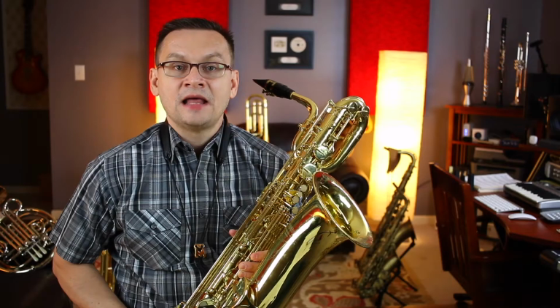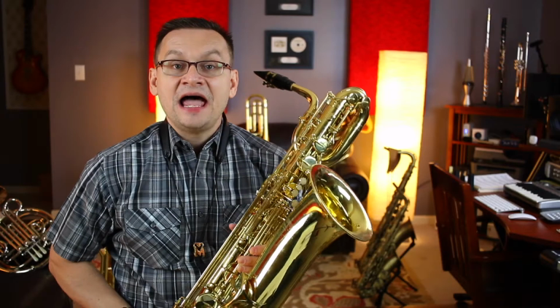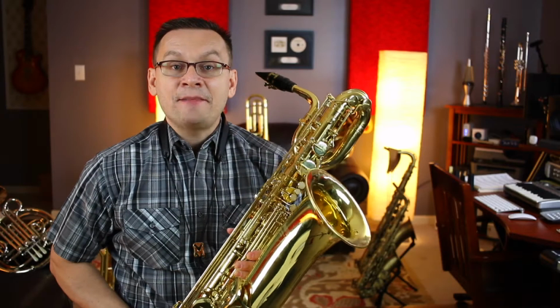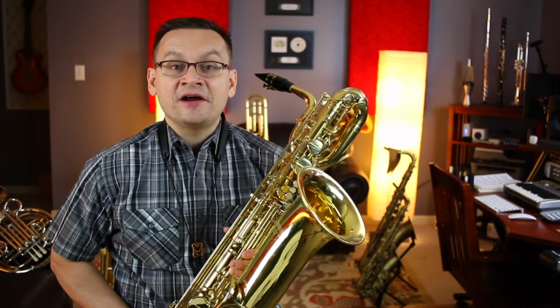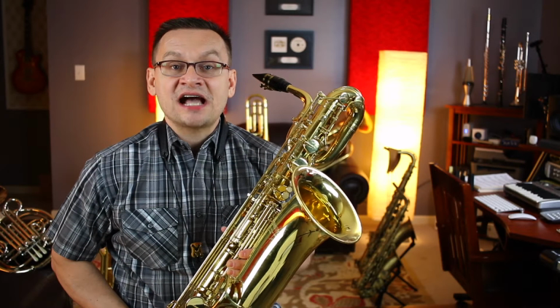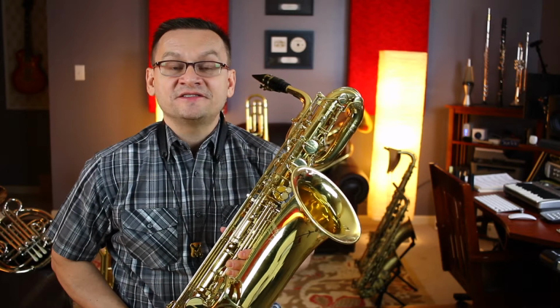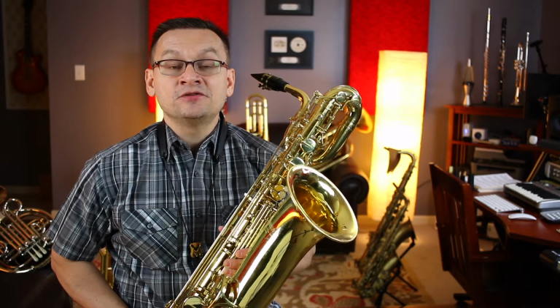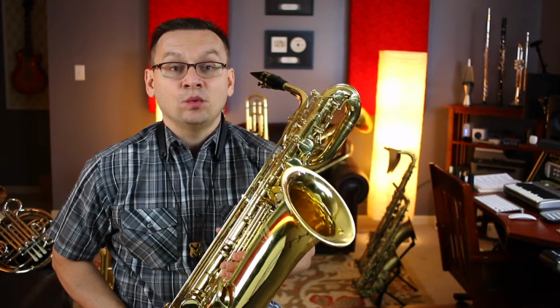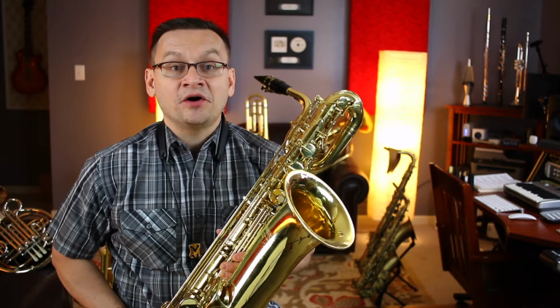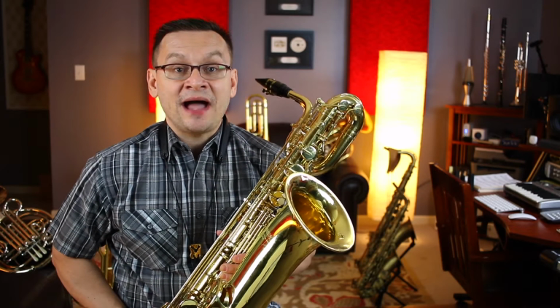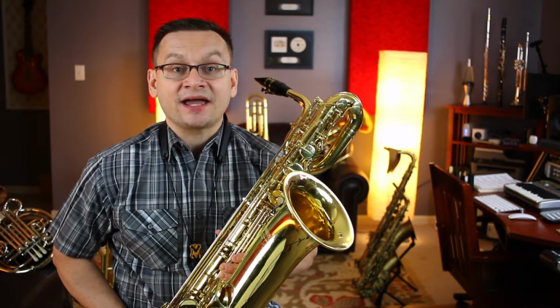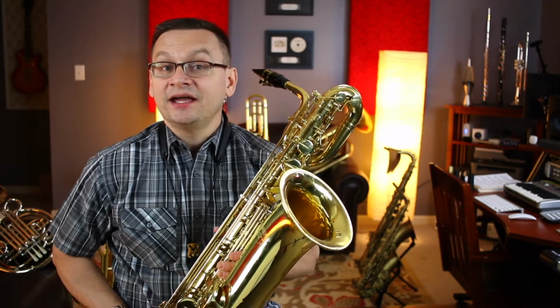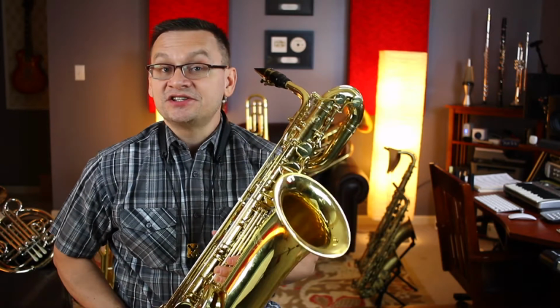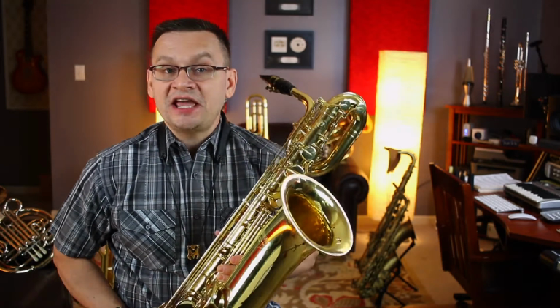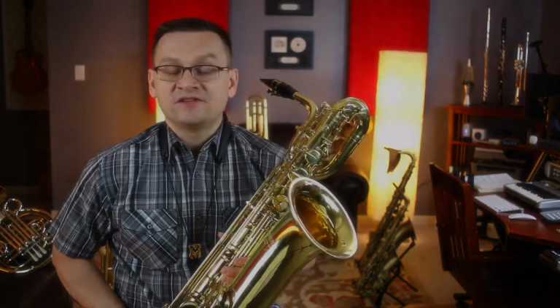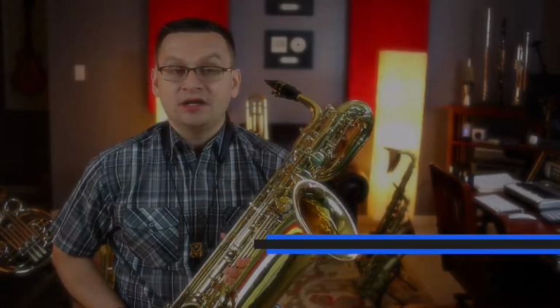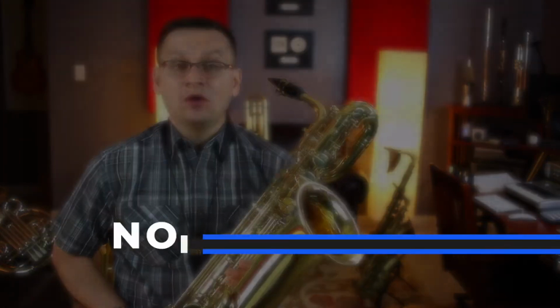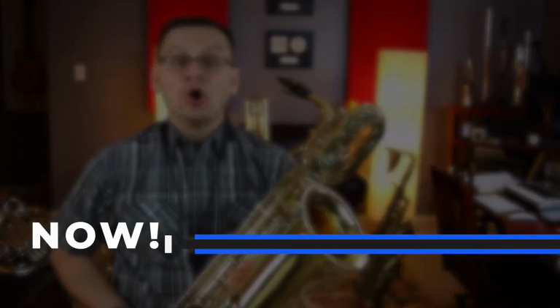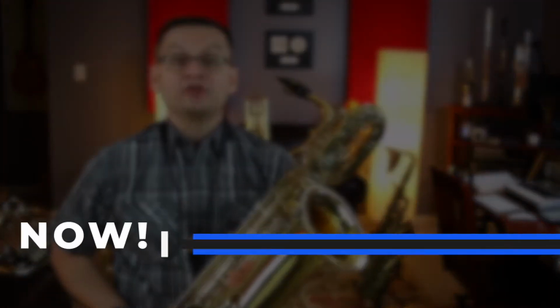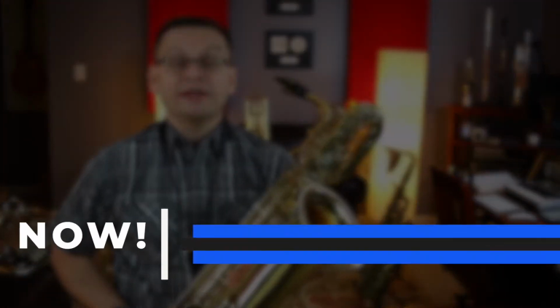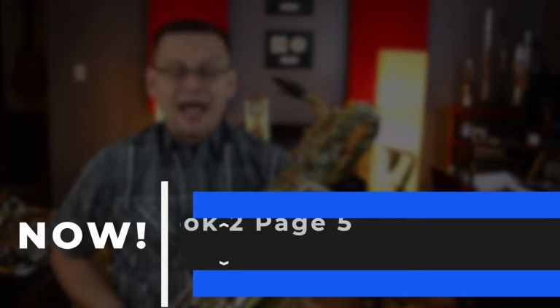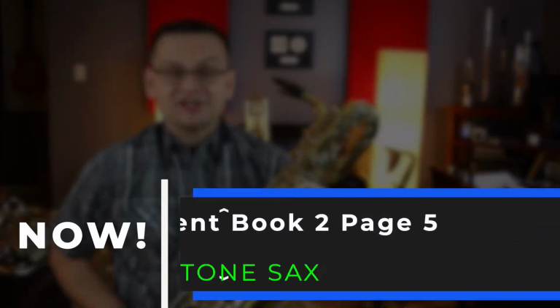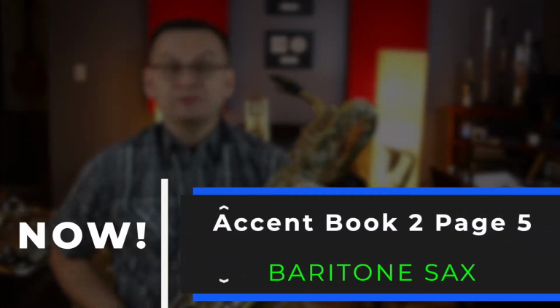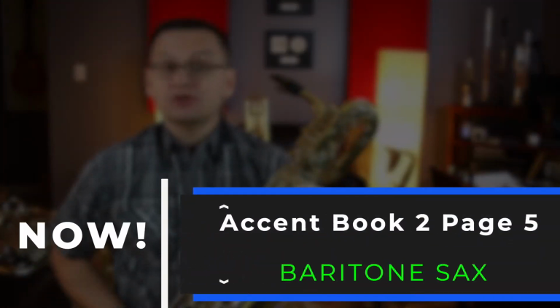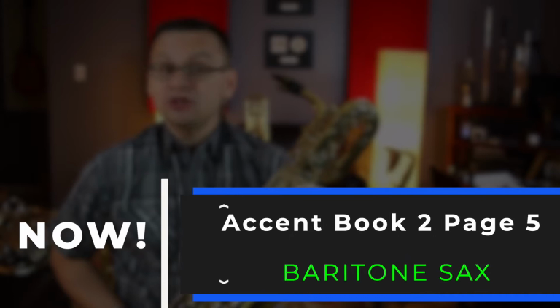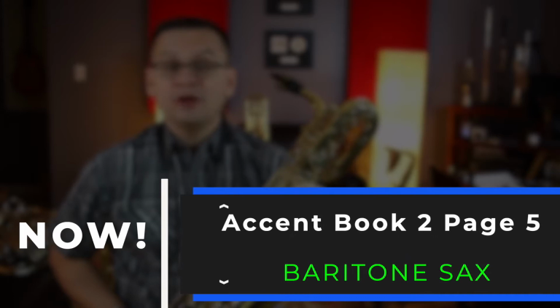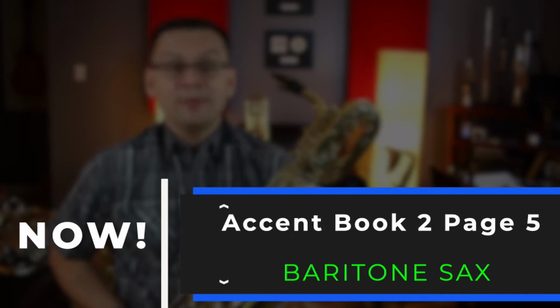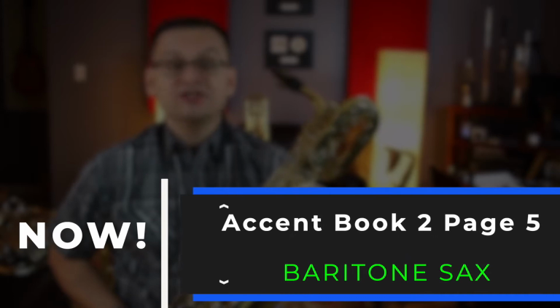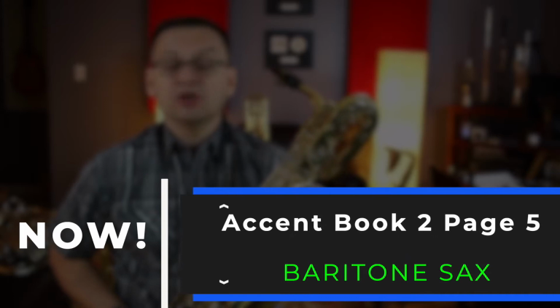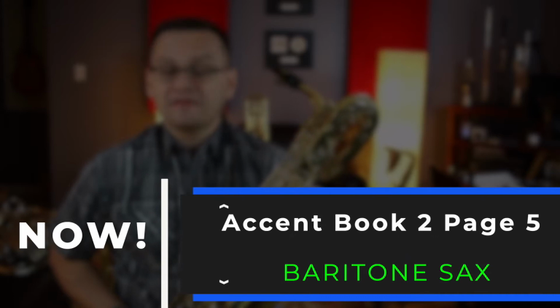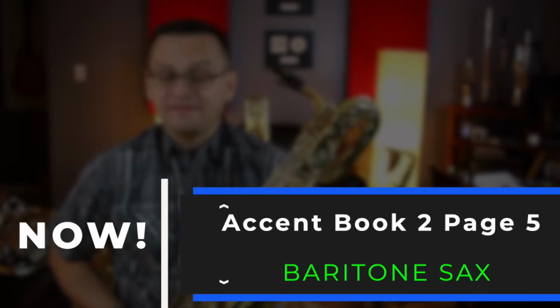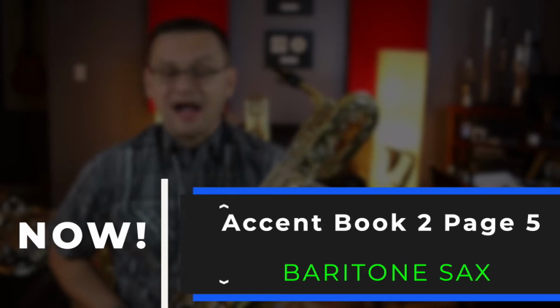Hey, Barry Saxophones! Welcome back. In today's video, we're doing Accent Book 2, page number 5.